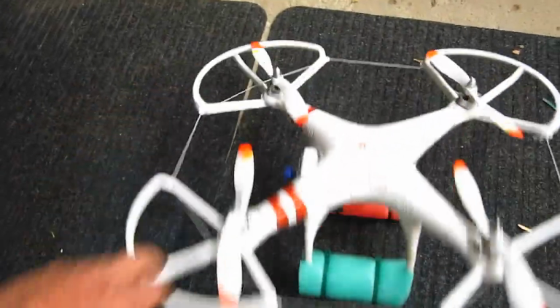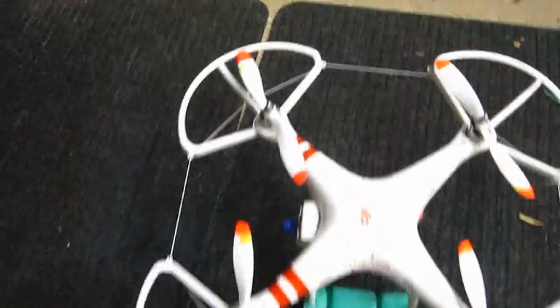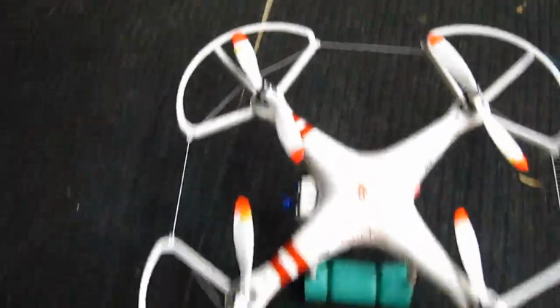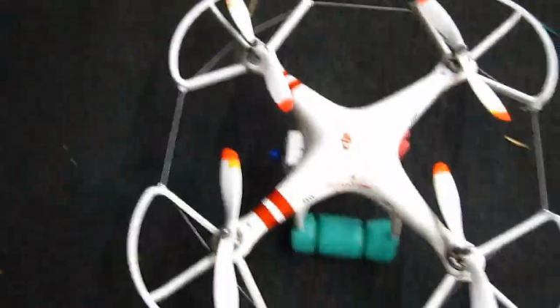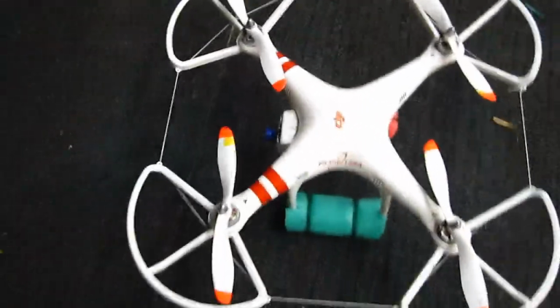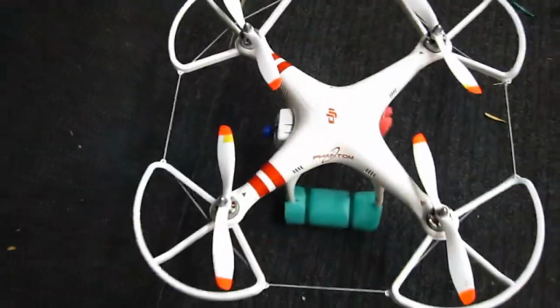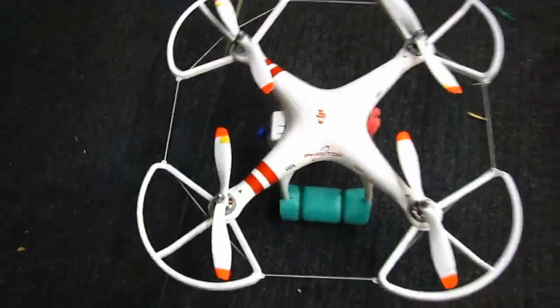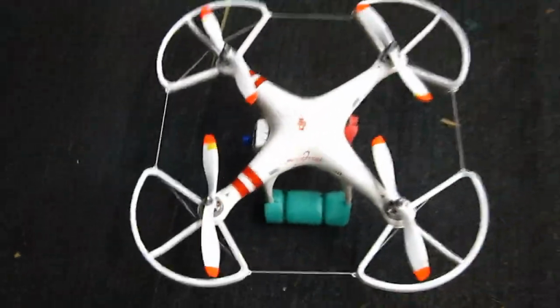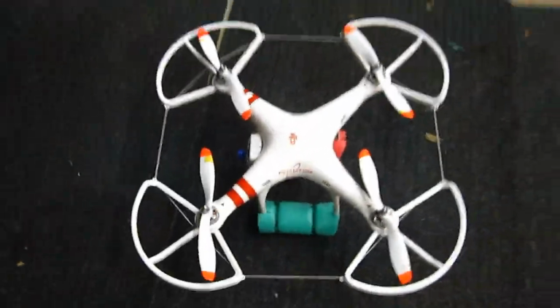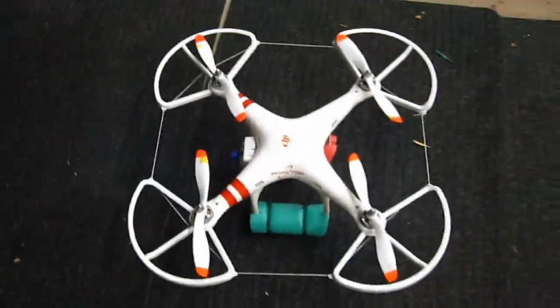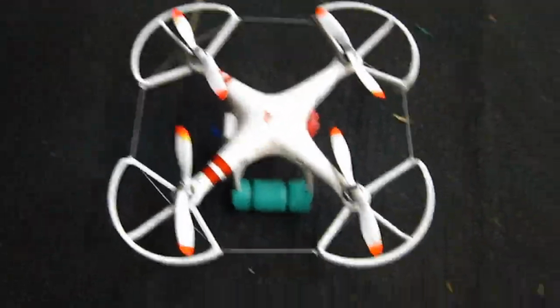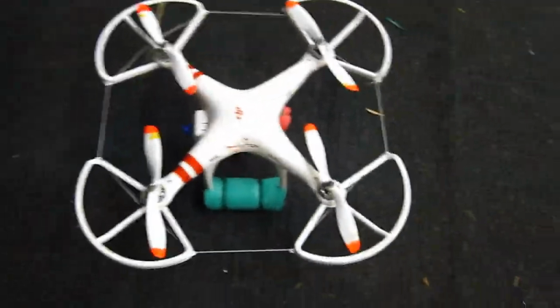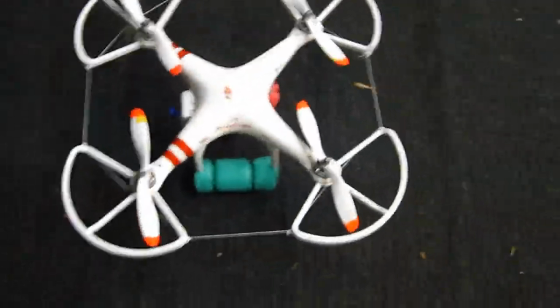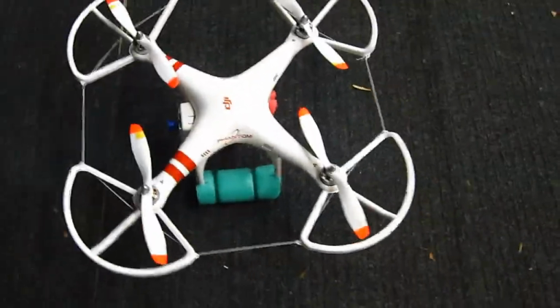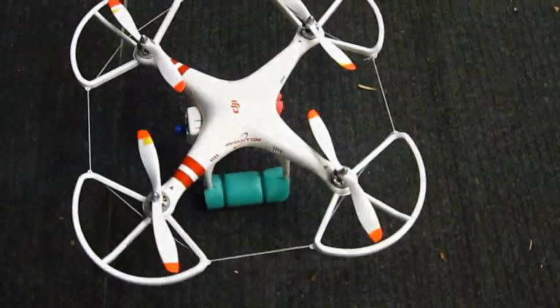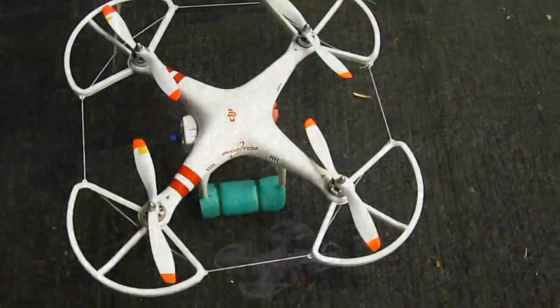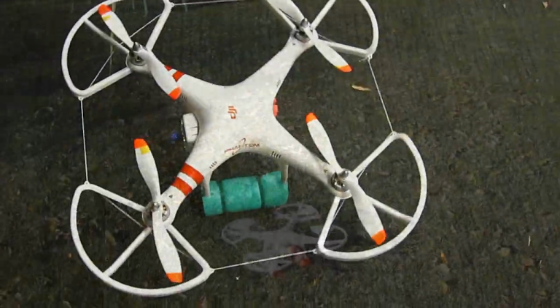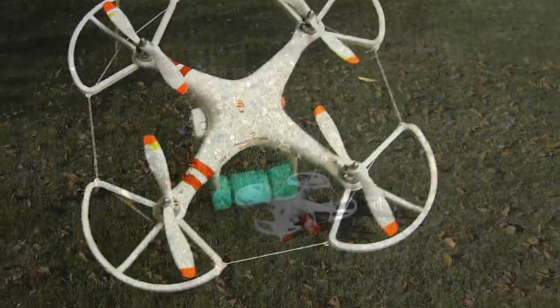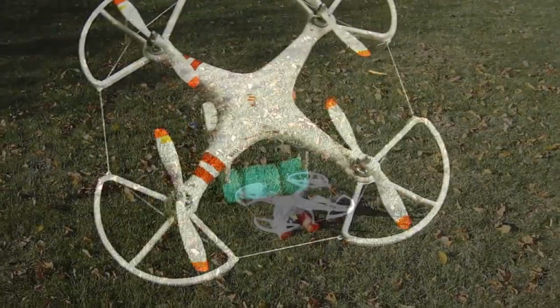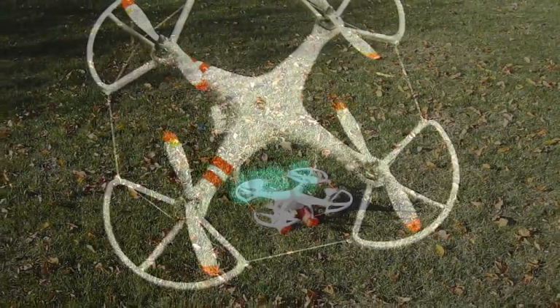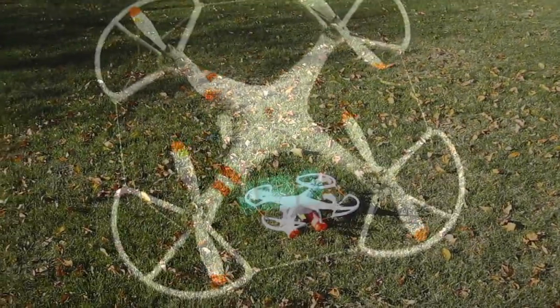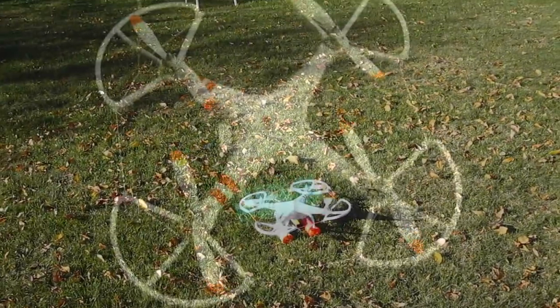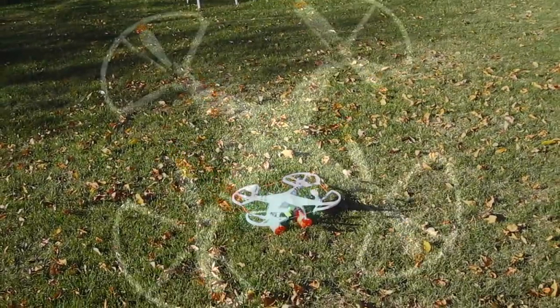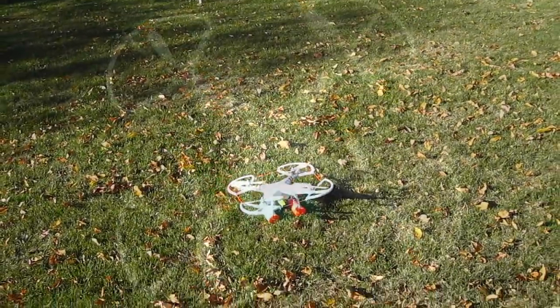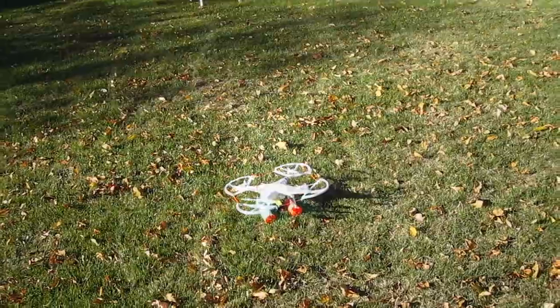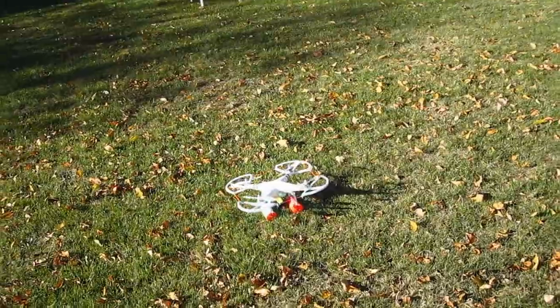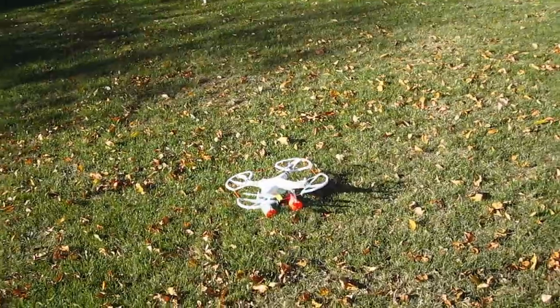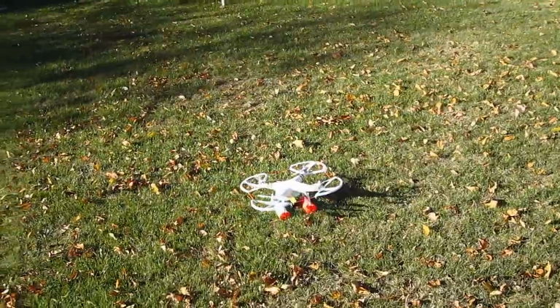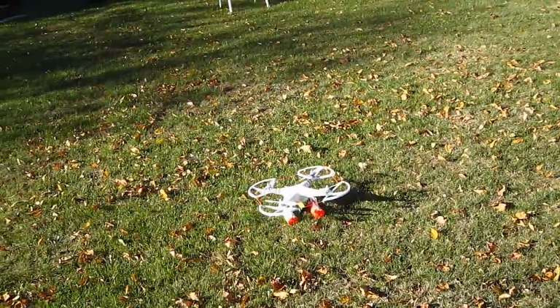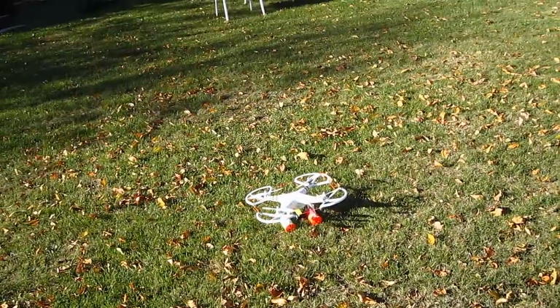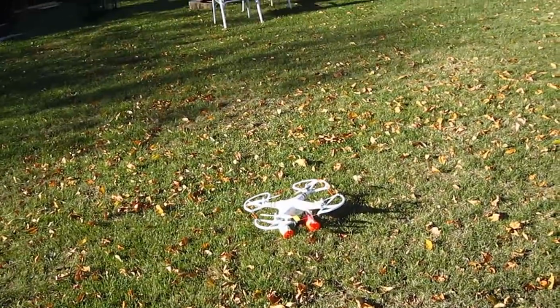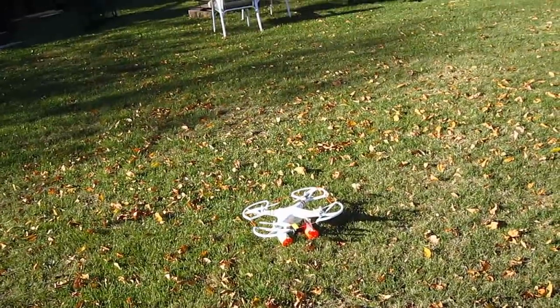All right, let's take it out and fly it, see what it does, see how it sounds. One, two, and we're up.